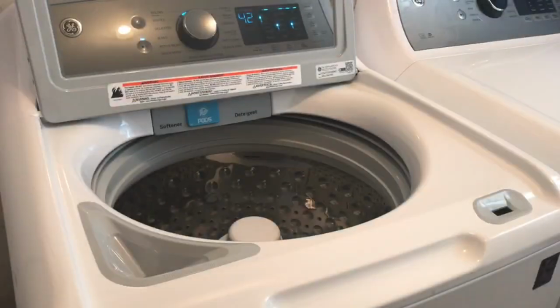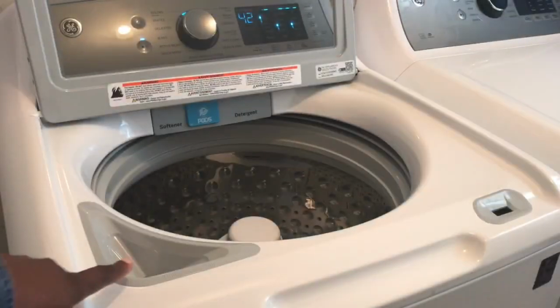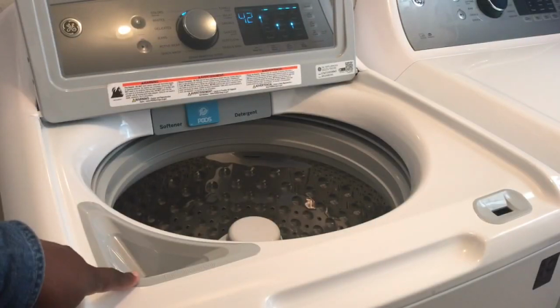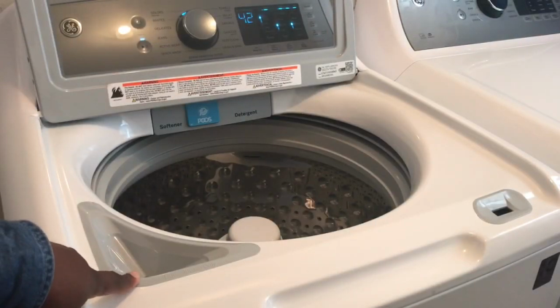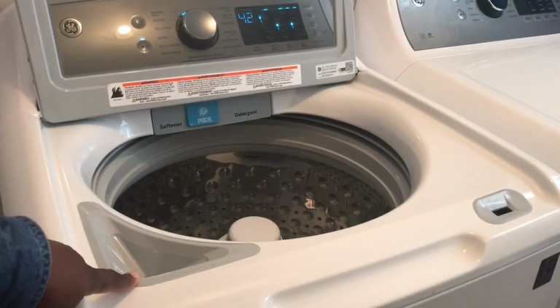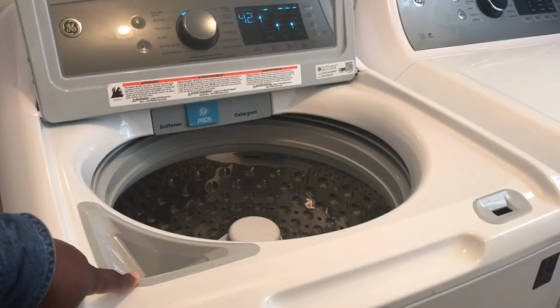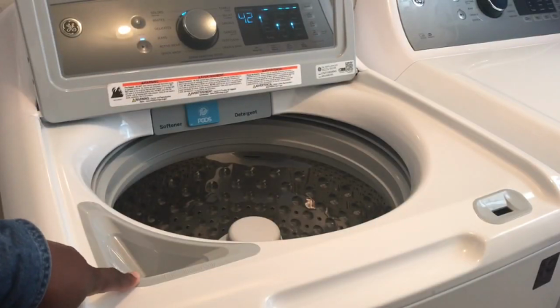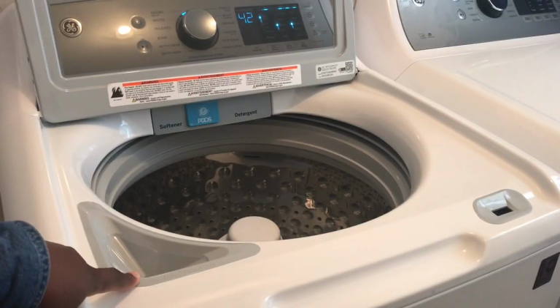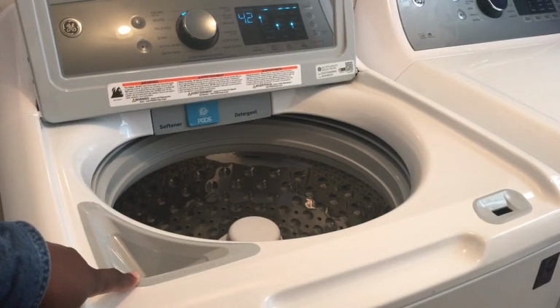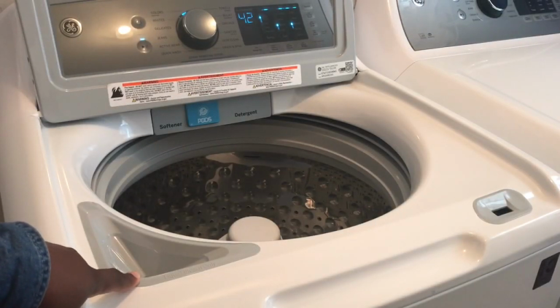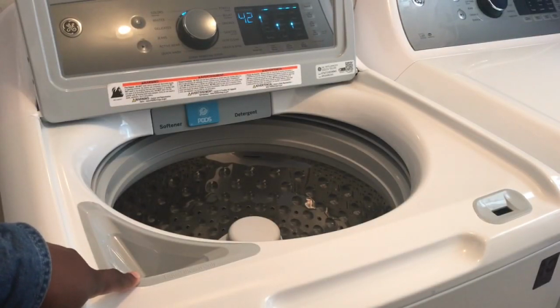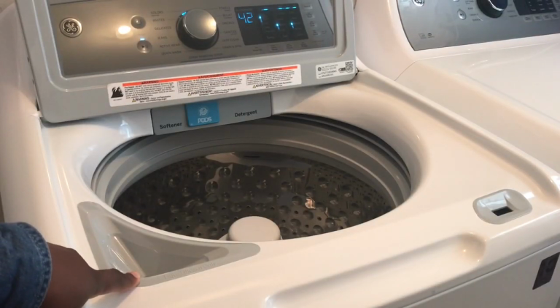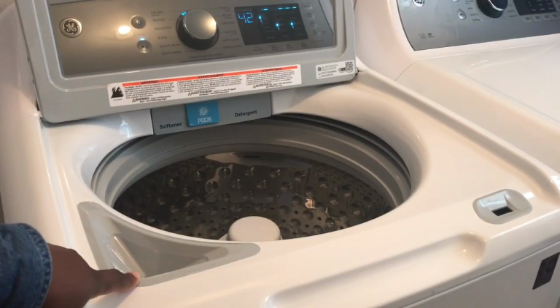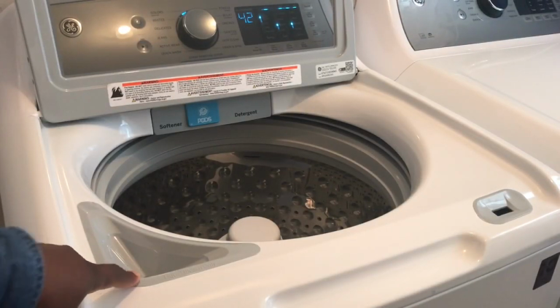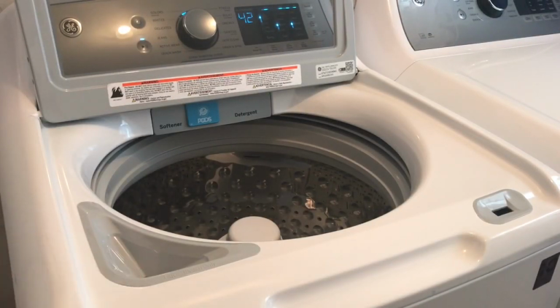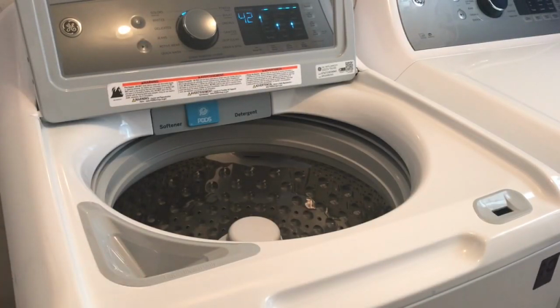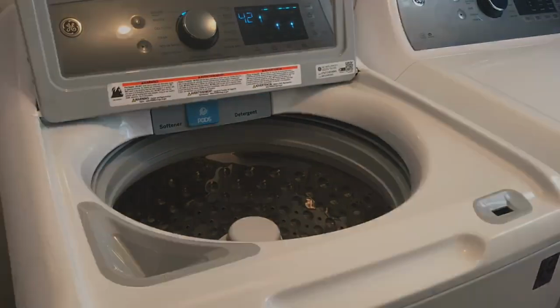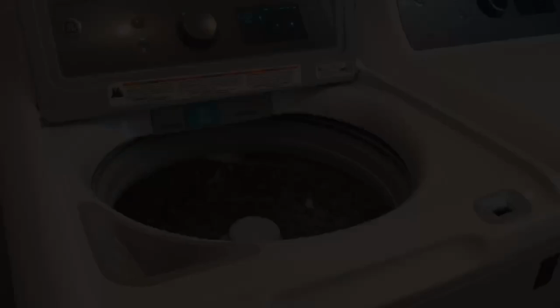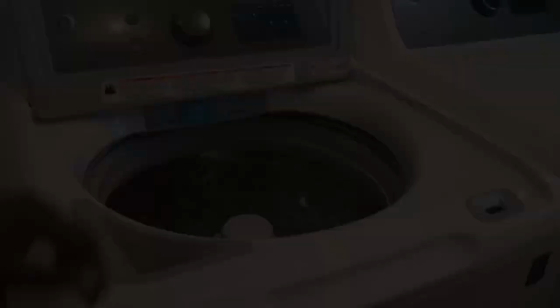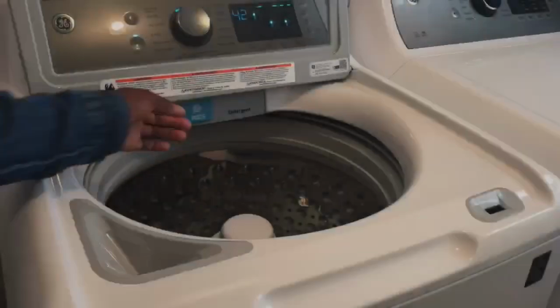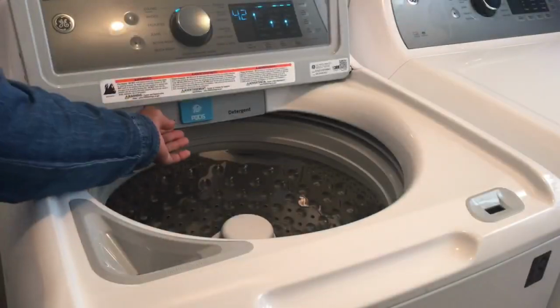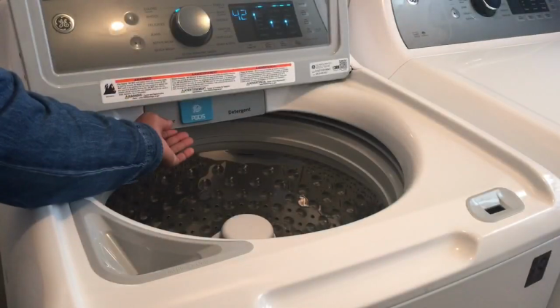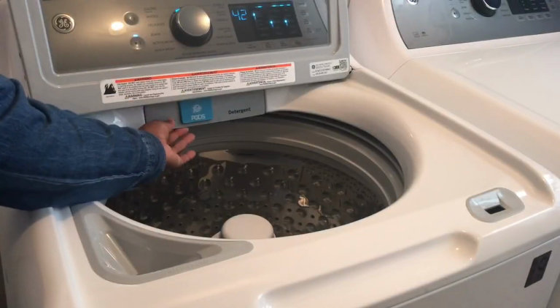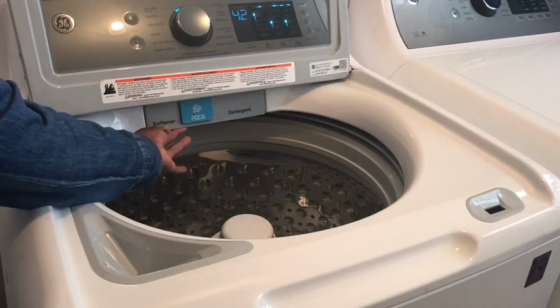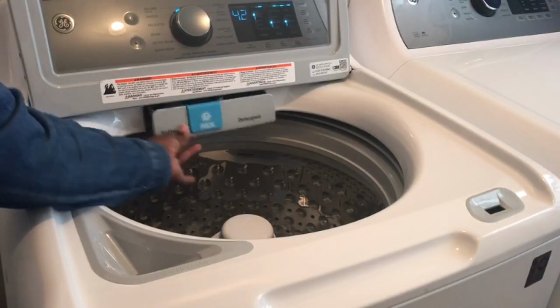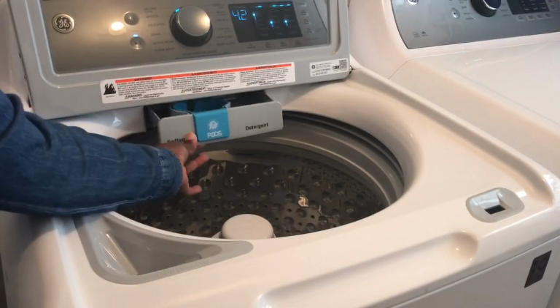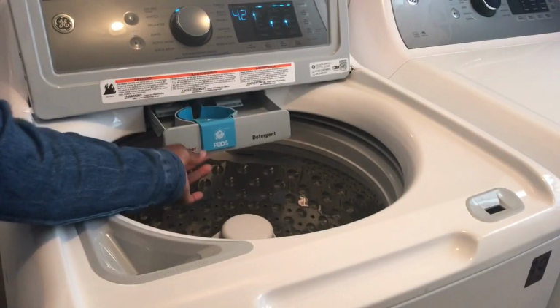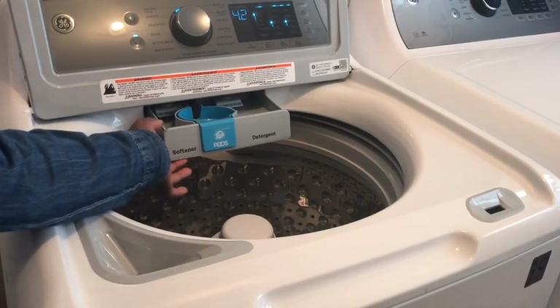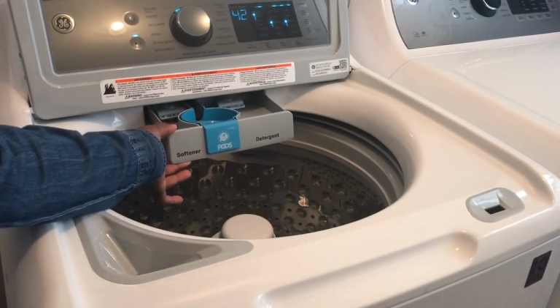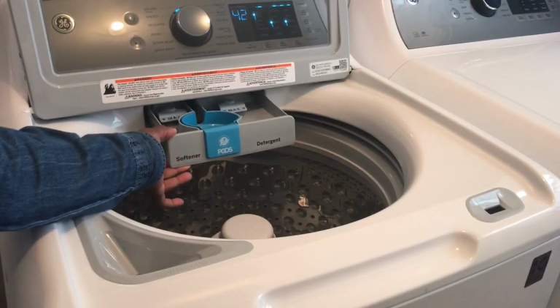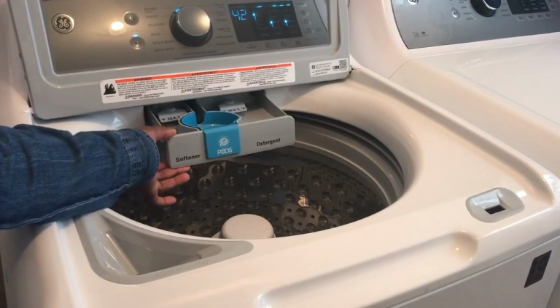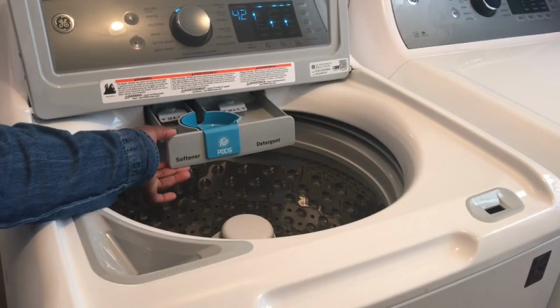Here is where you'll pour the liquid bleach only. The softener pods and detergent will go here.